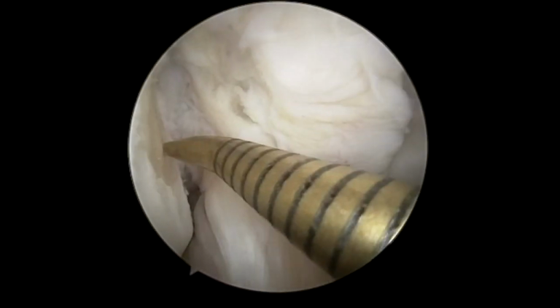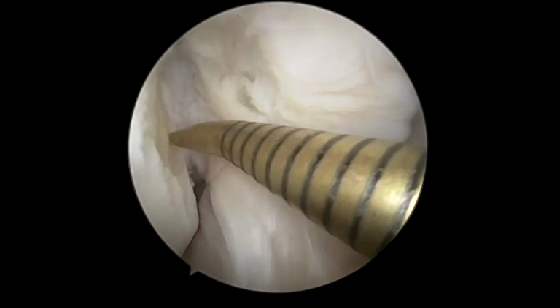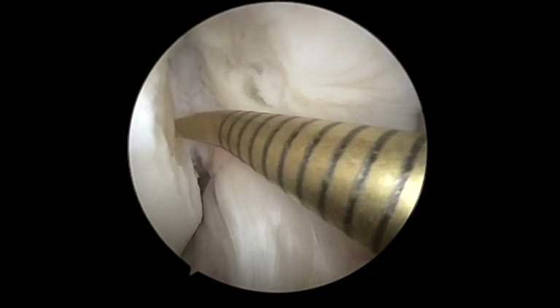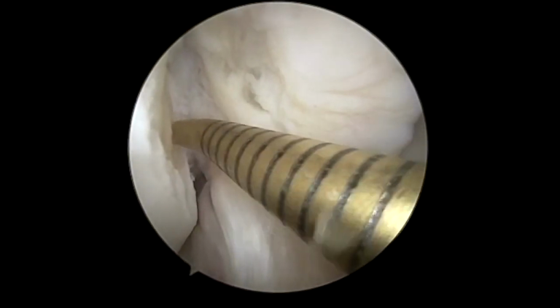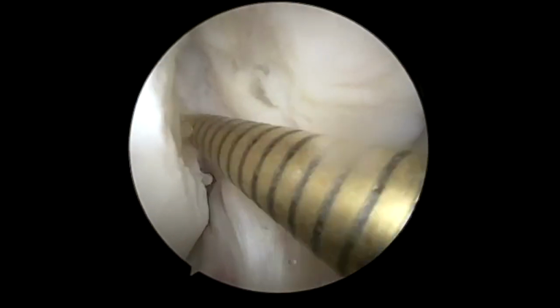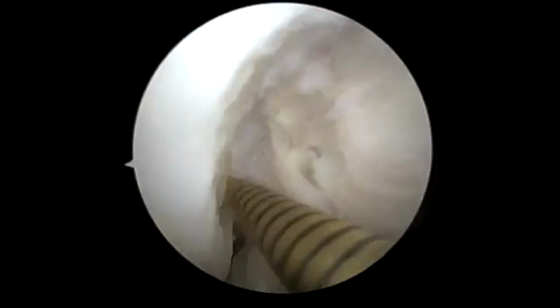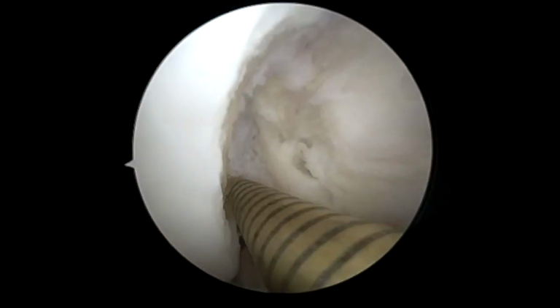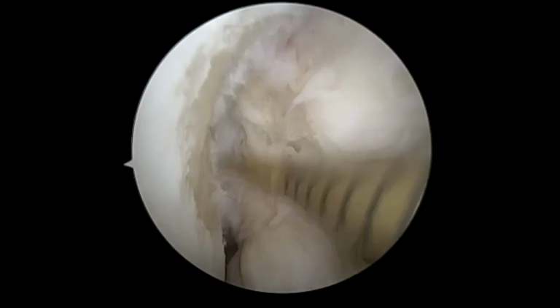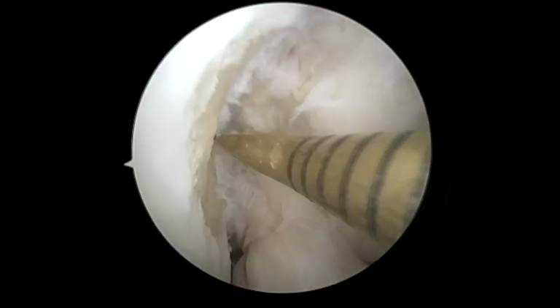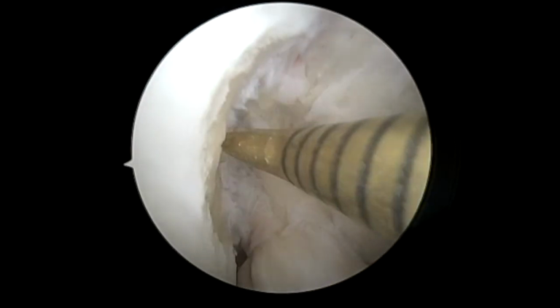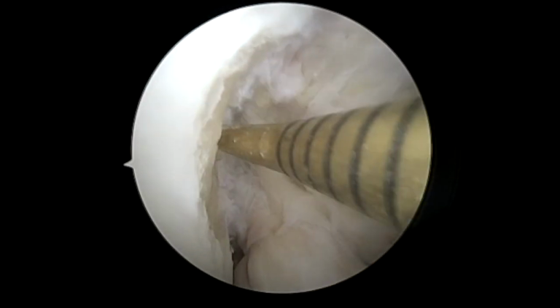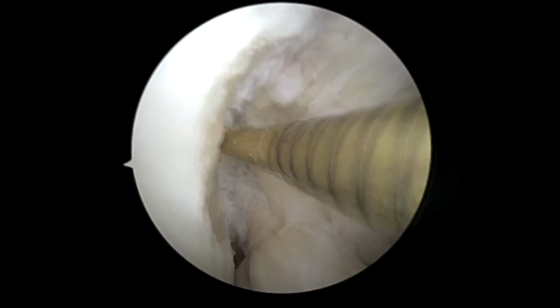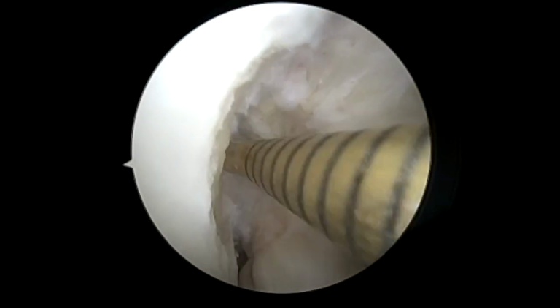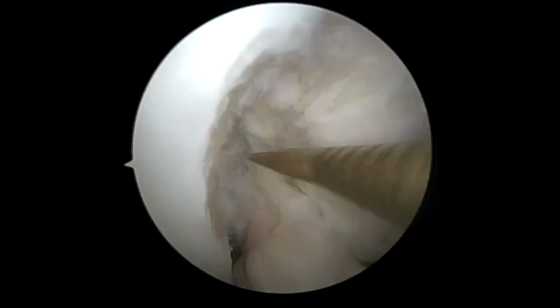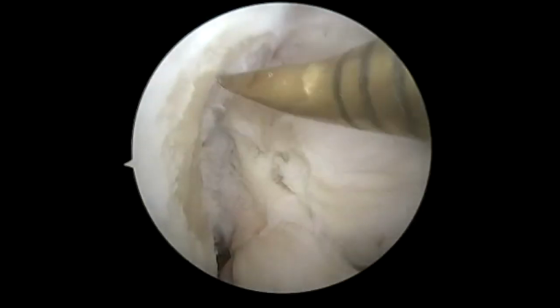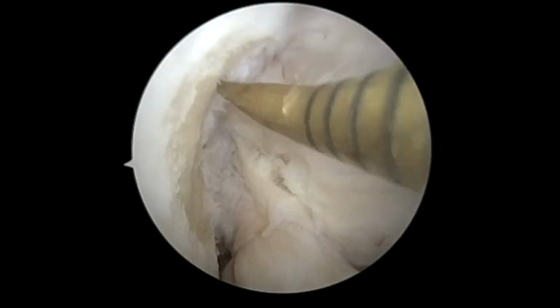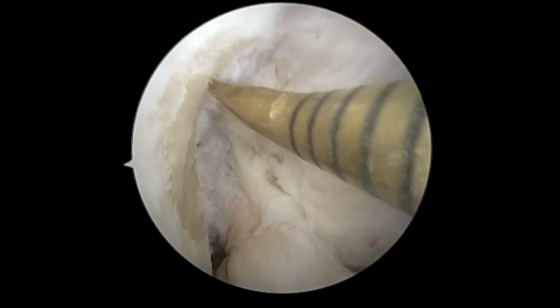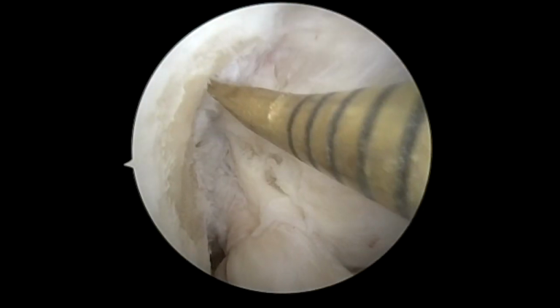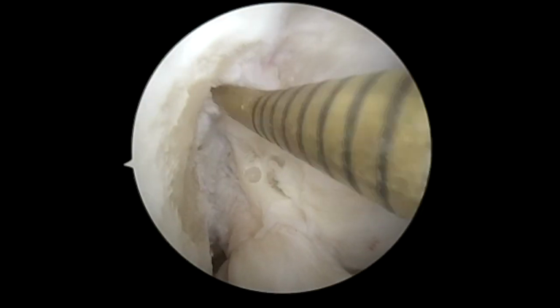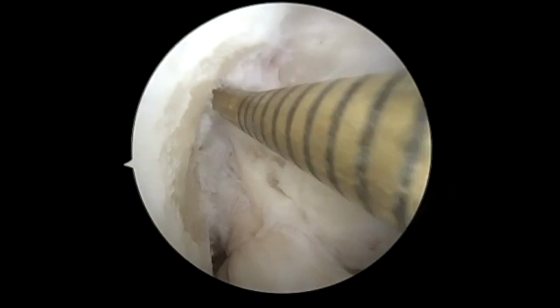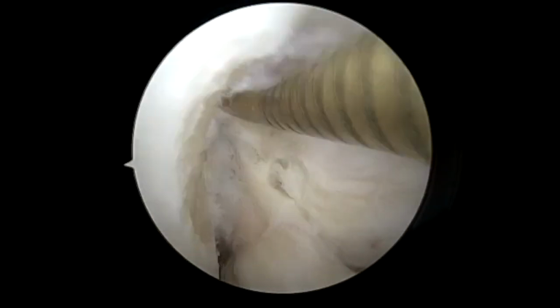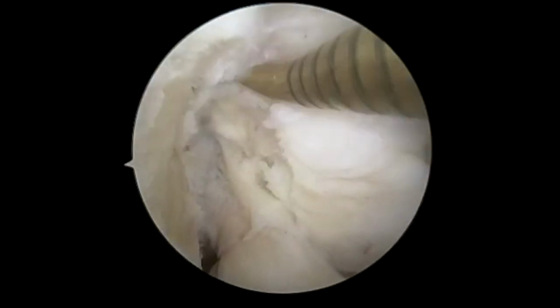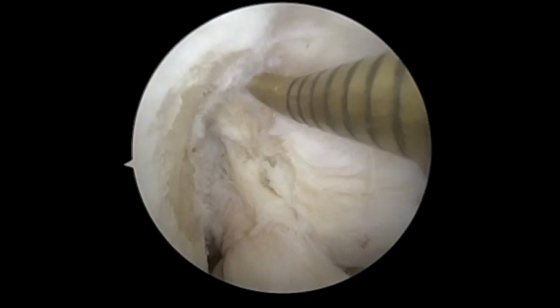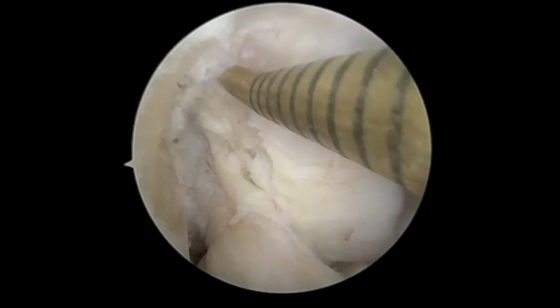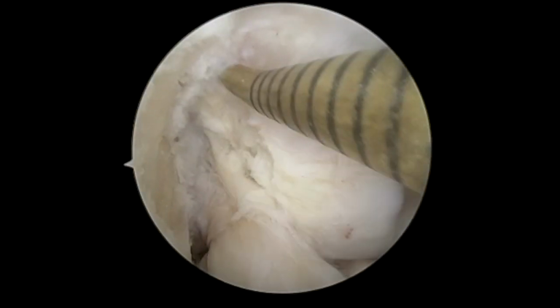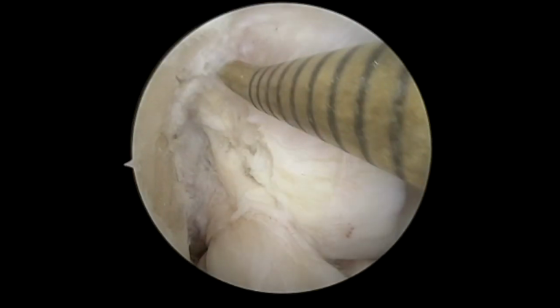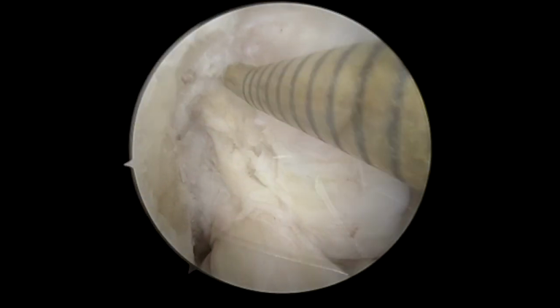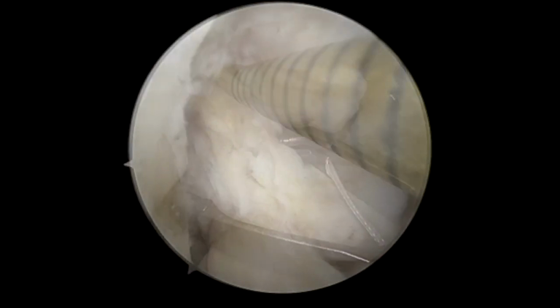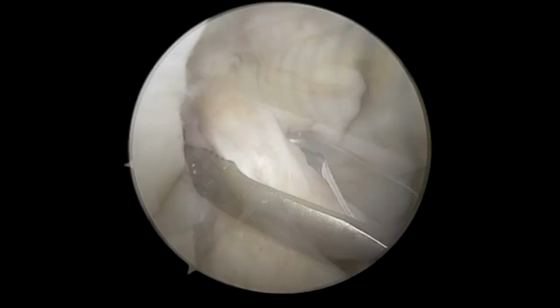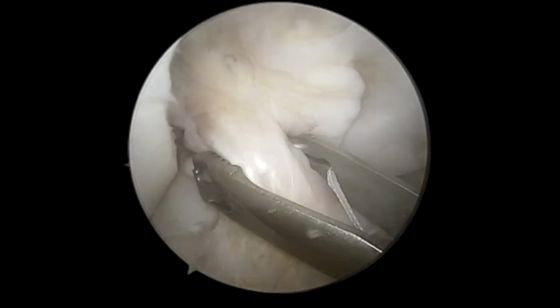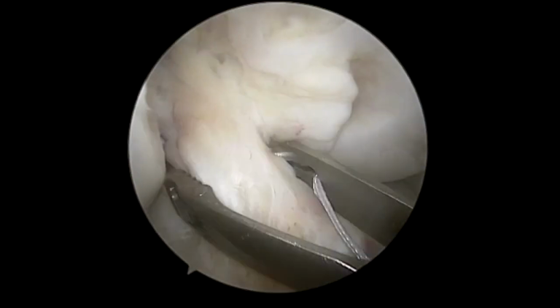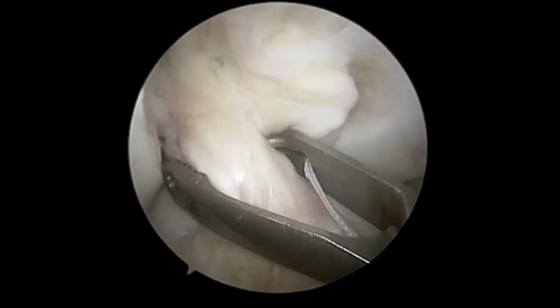Then we're going to microfracture the notch. We do one microfracture hole in the area where we want the trajectory to go.